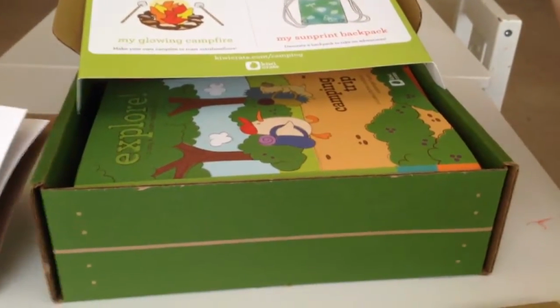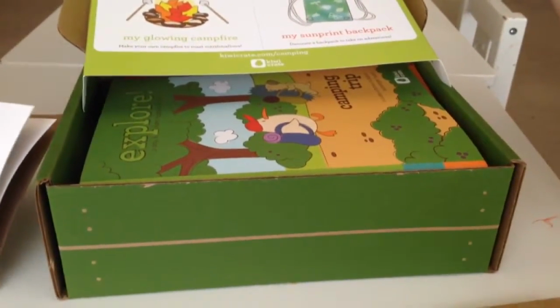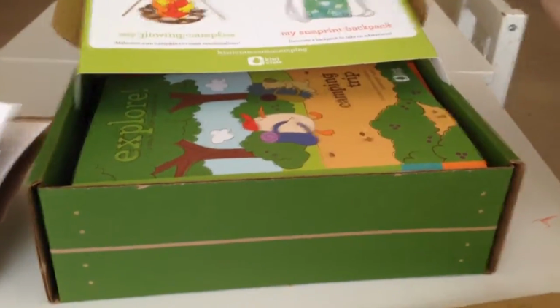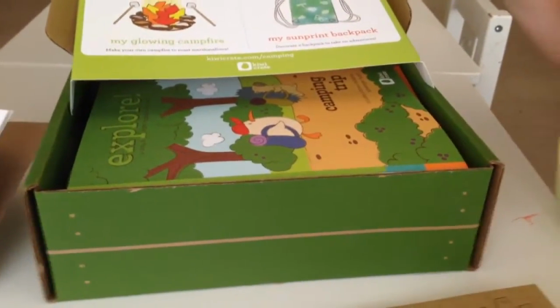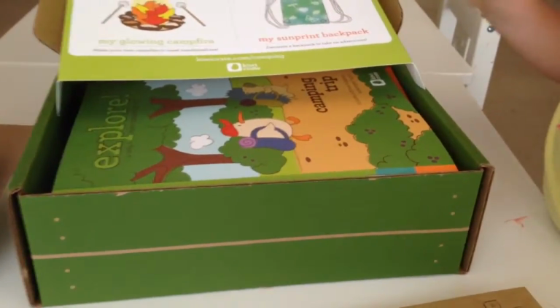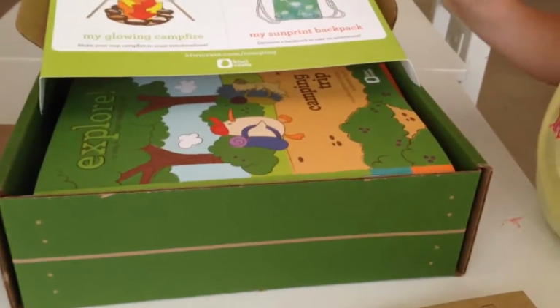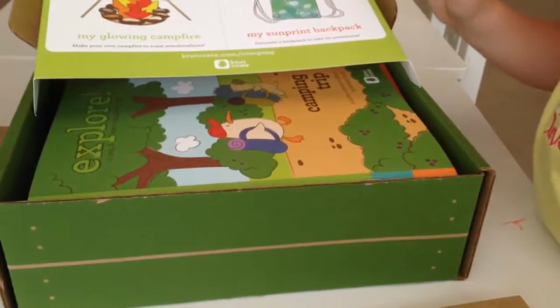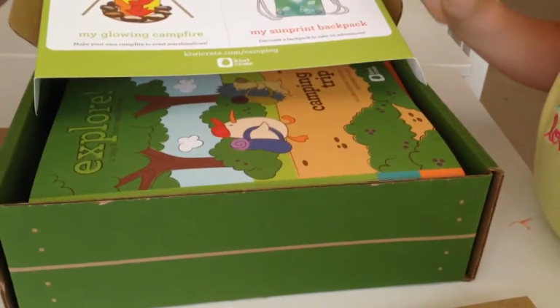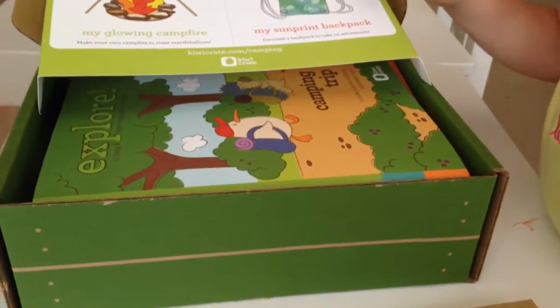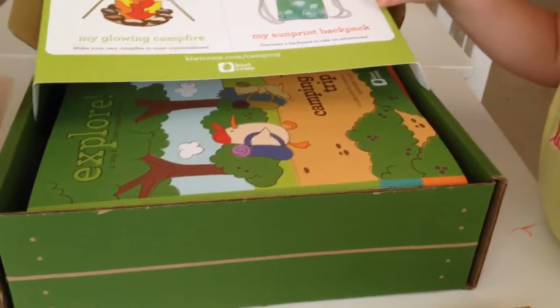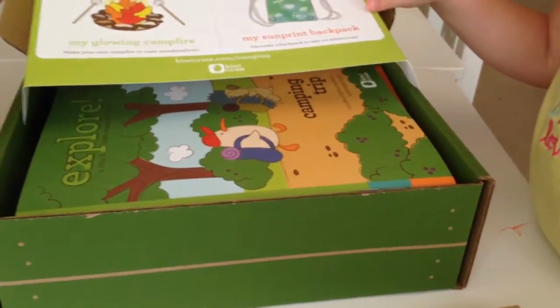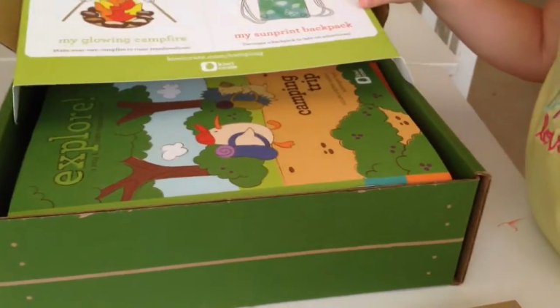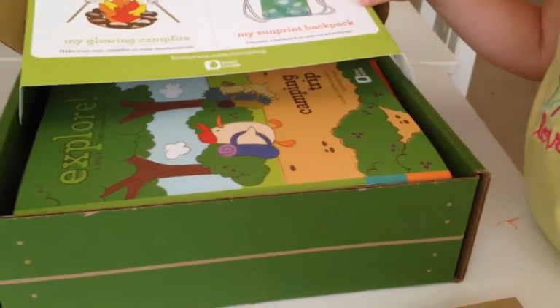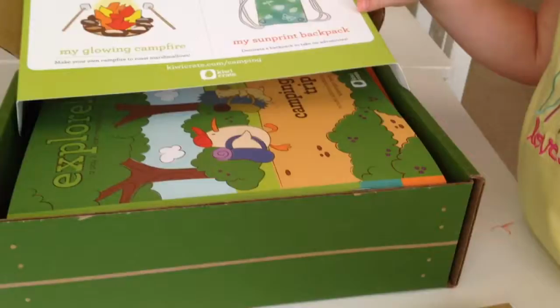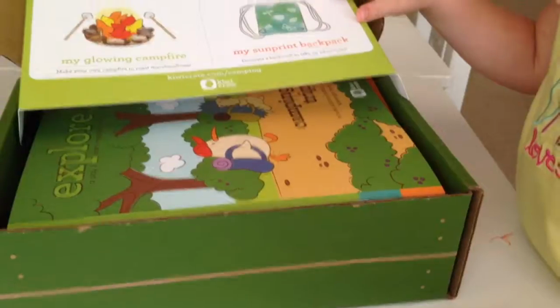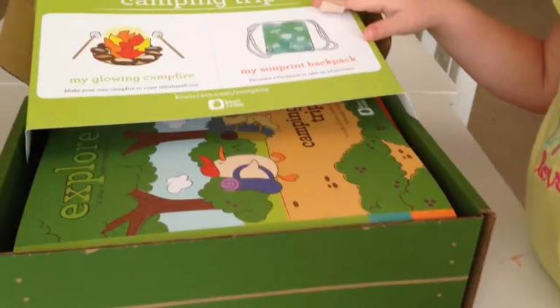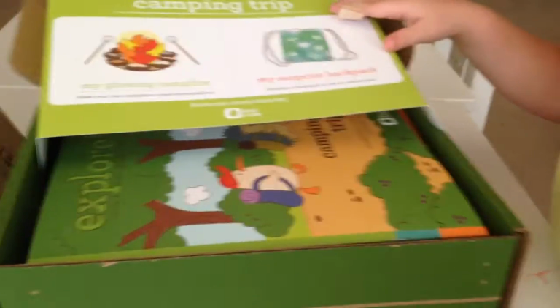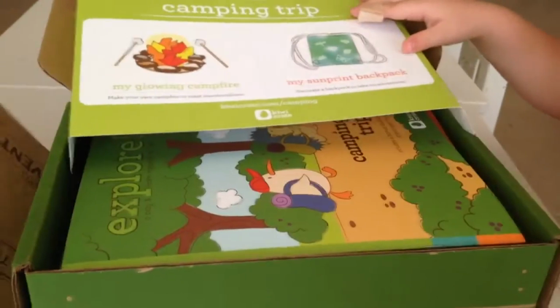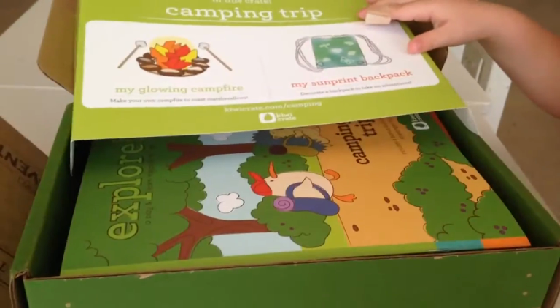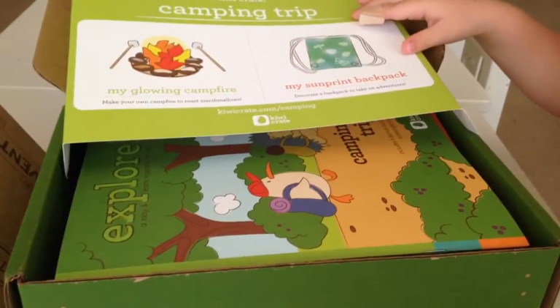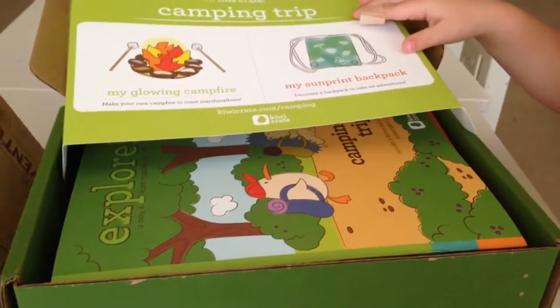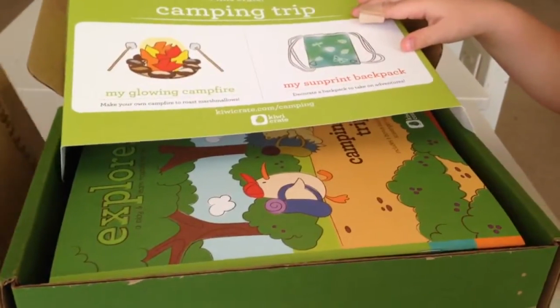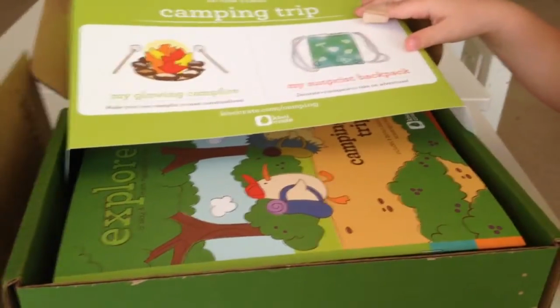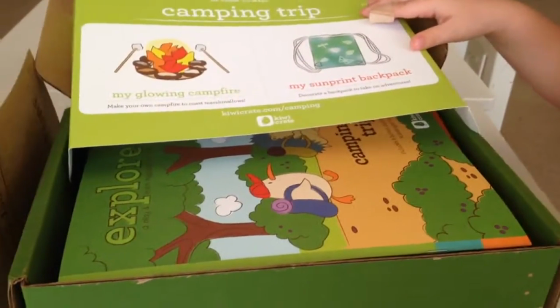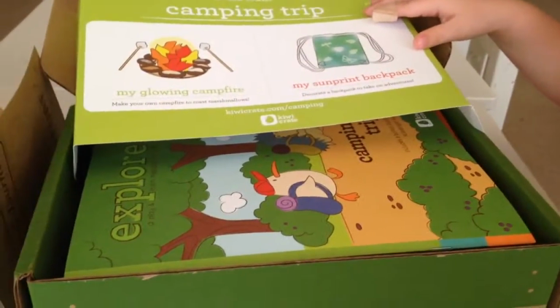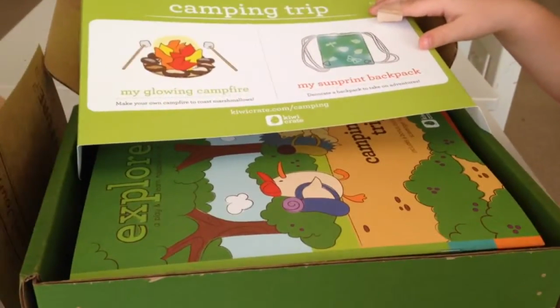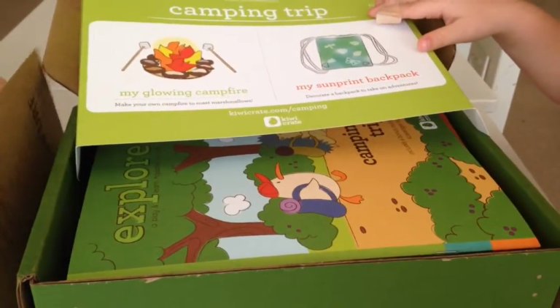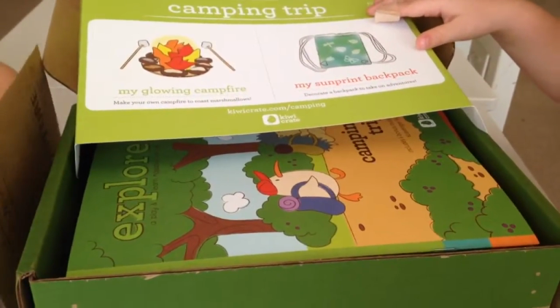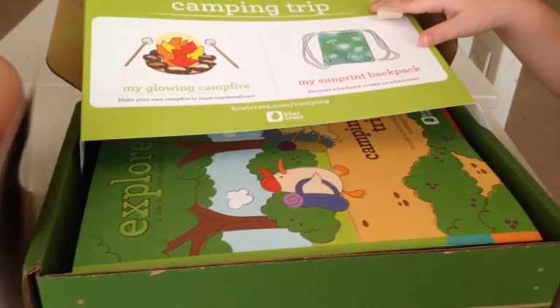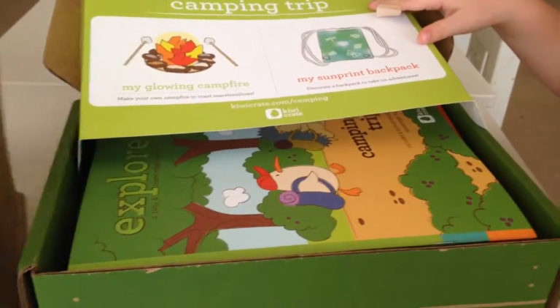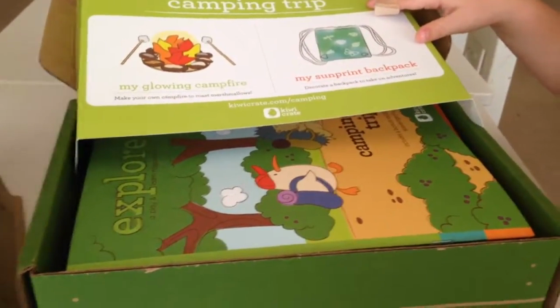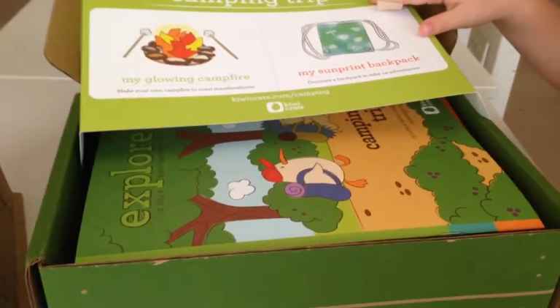Alright, I can't wait to make our glowing campfire and sun print backpack. Looks like a great box this month!